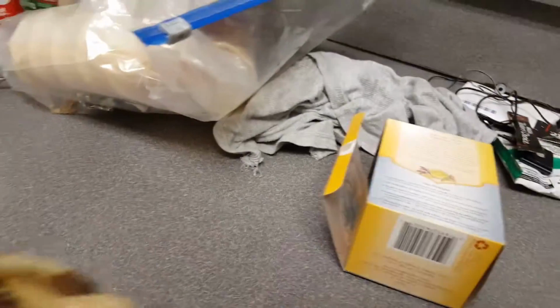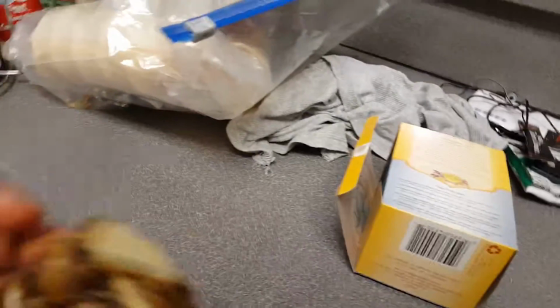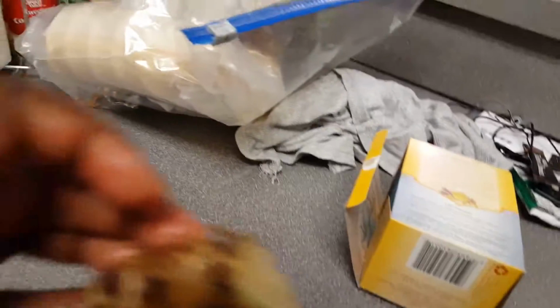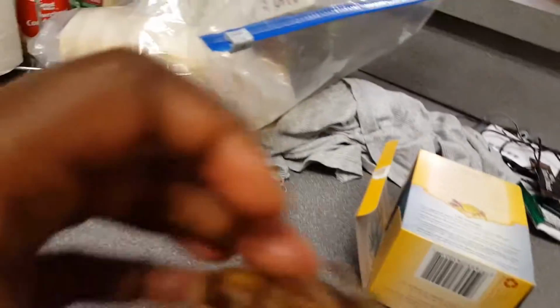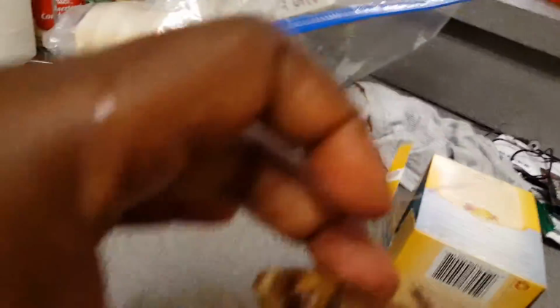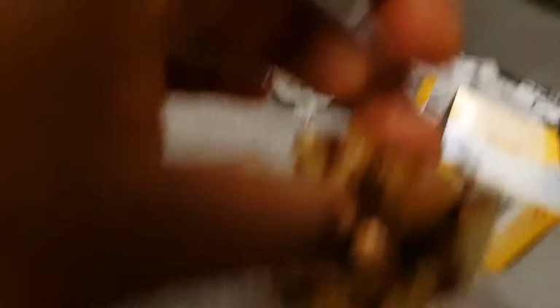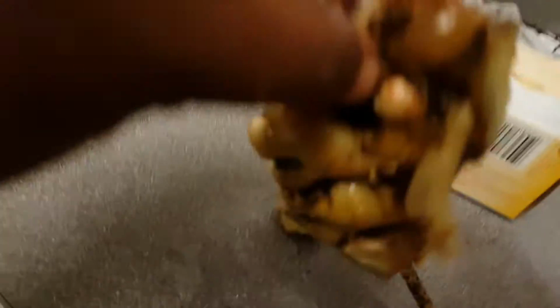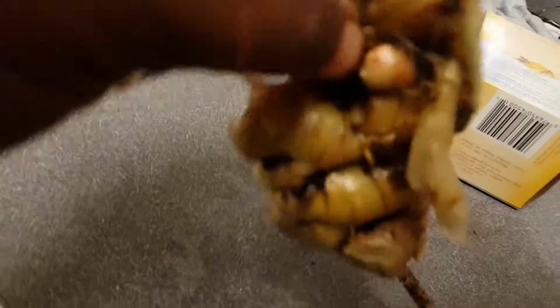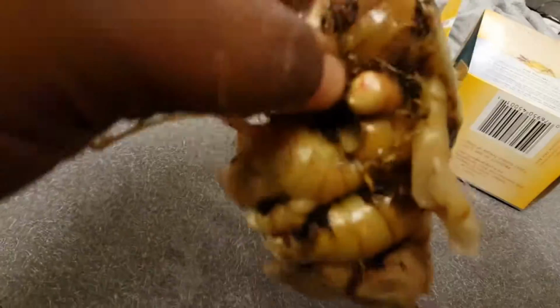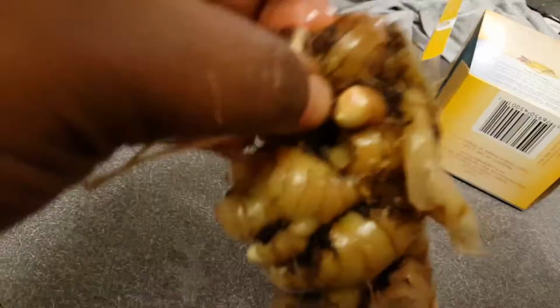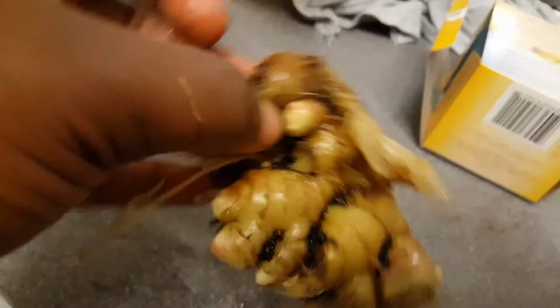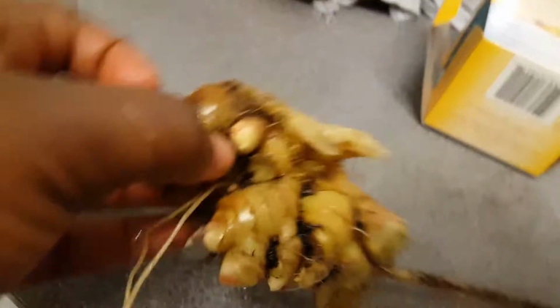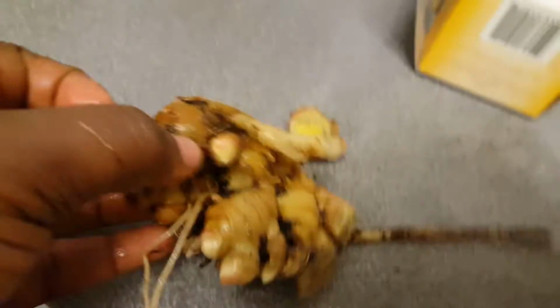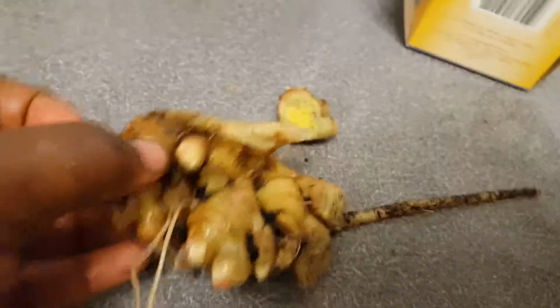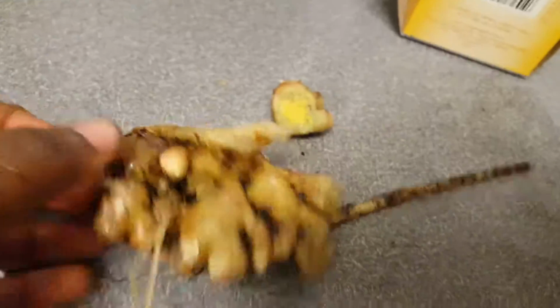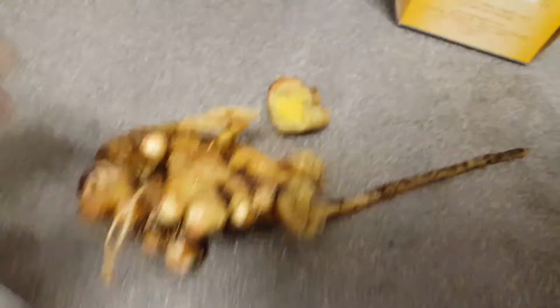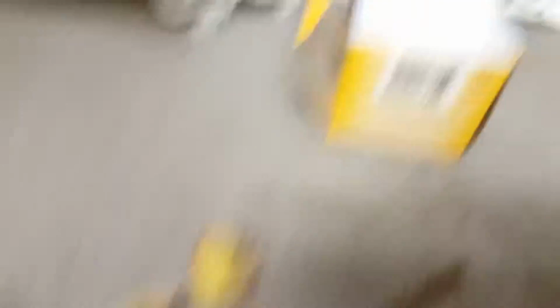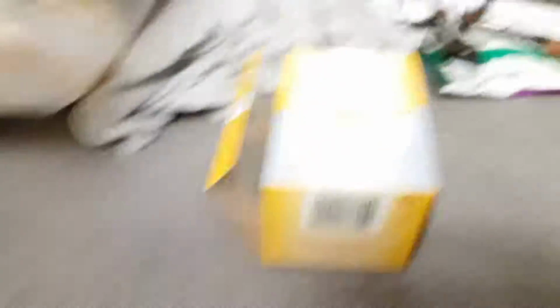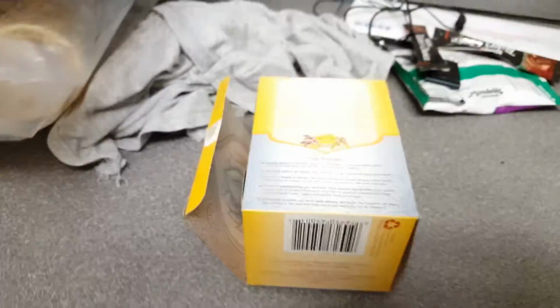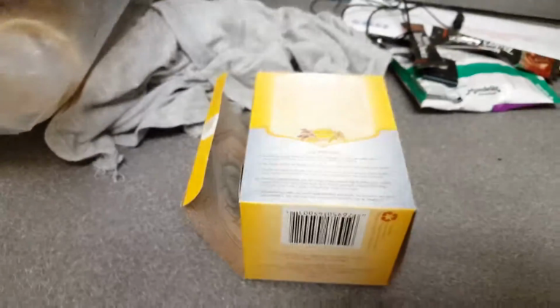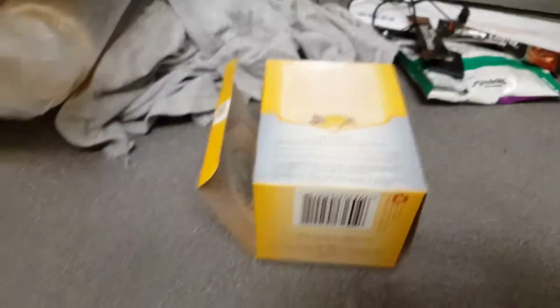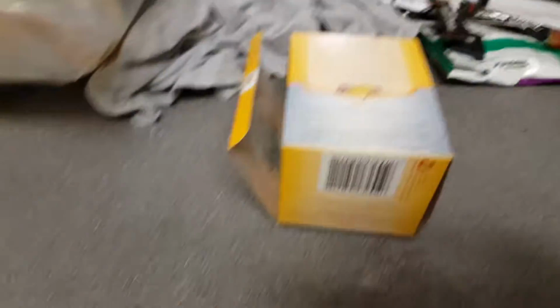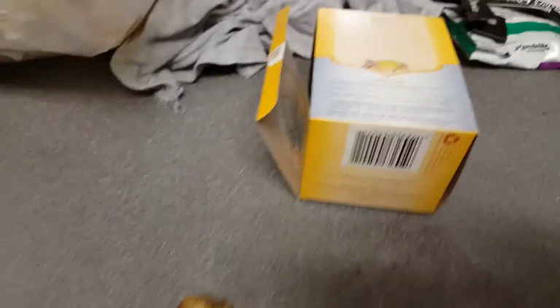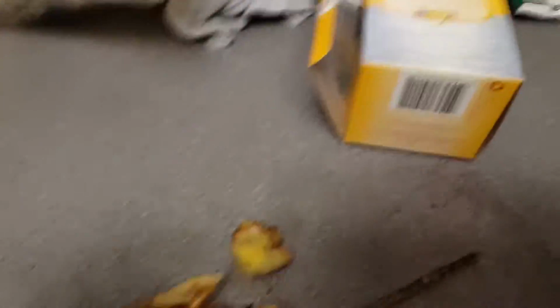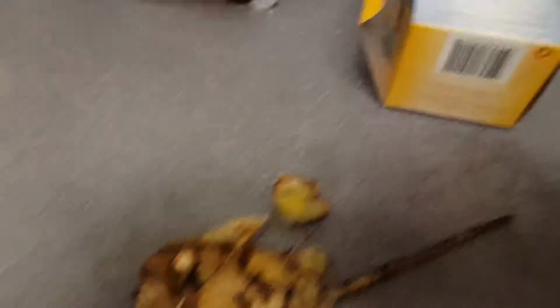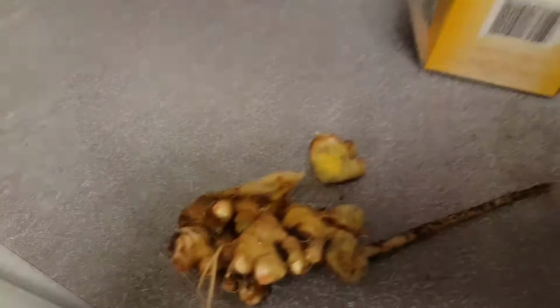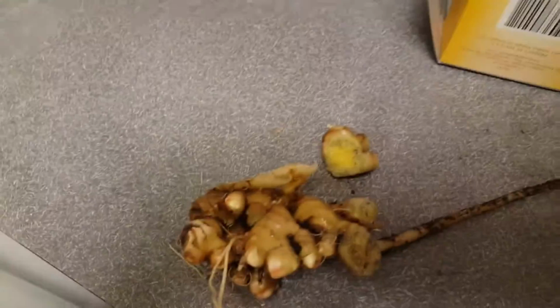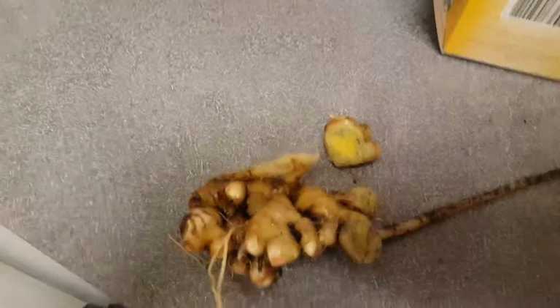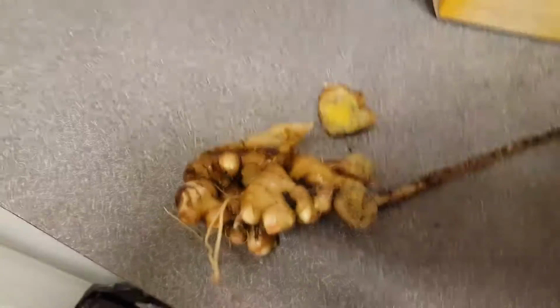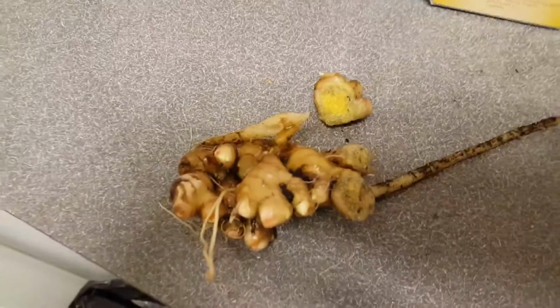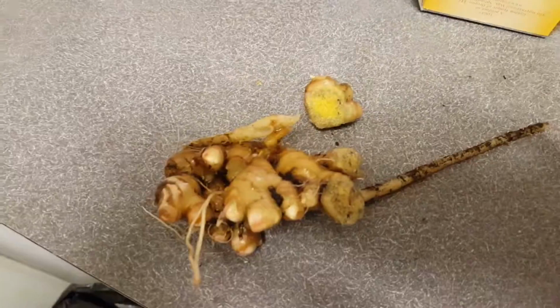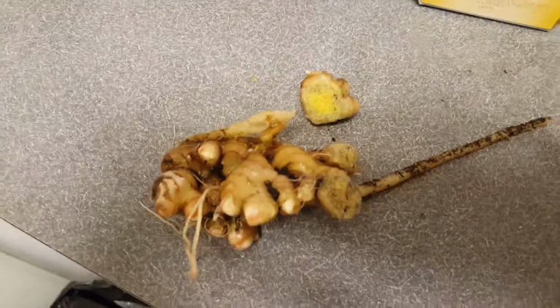Anyway guys, that's all for tonight. Till next time. Yes, that's my box of tea. So till next time, take care. Bye.